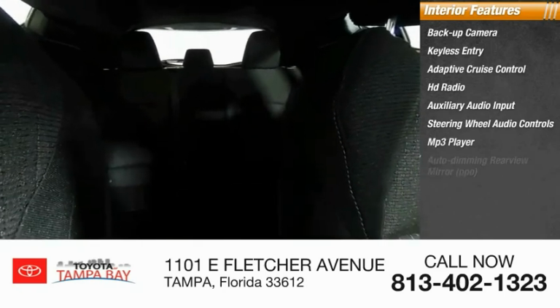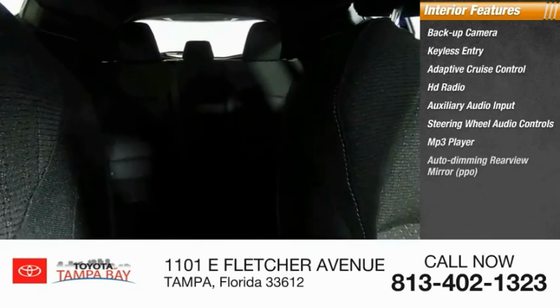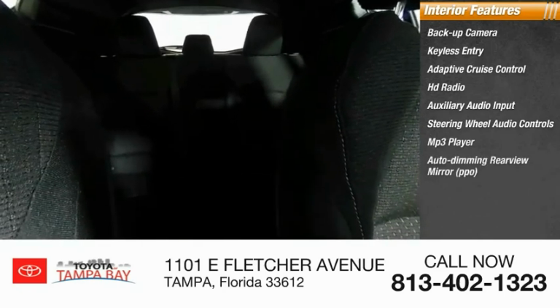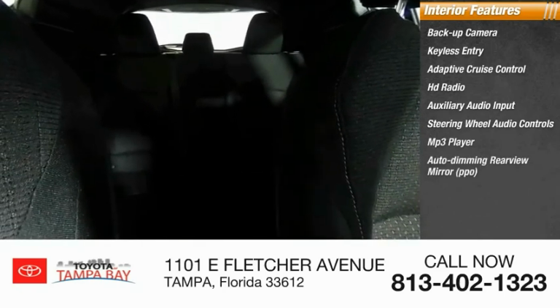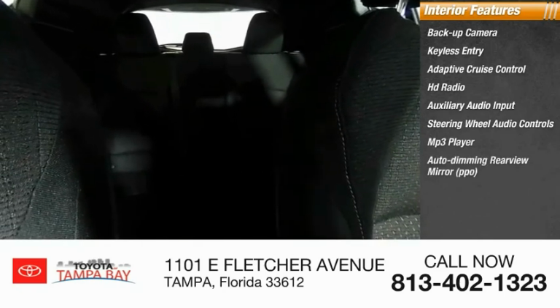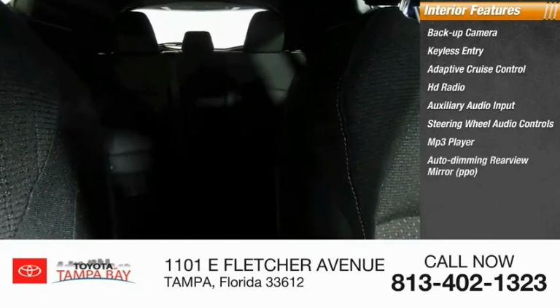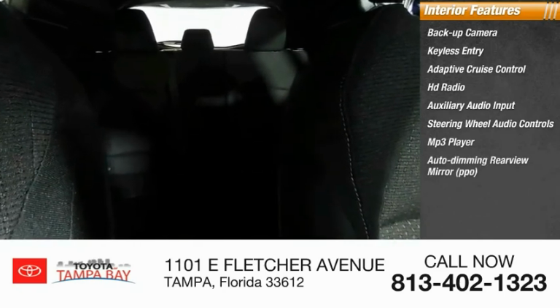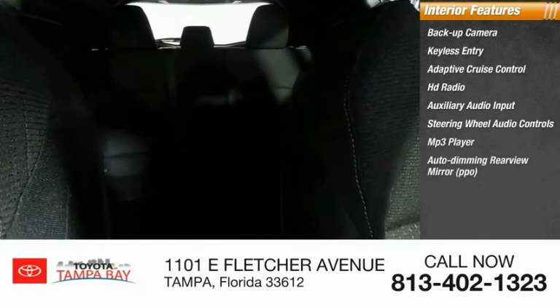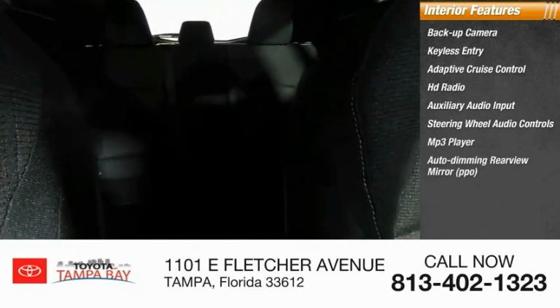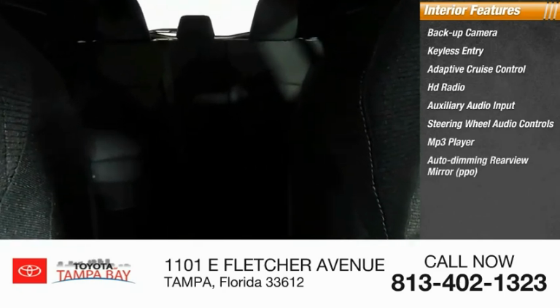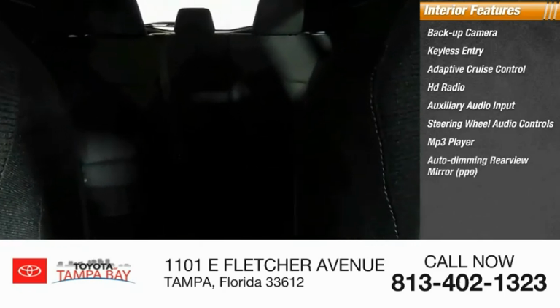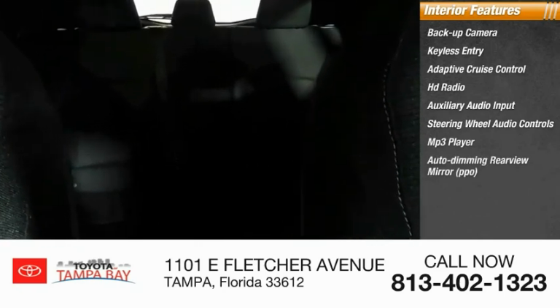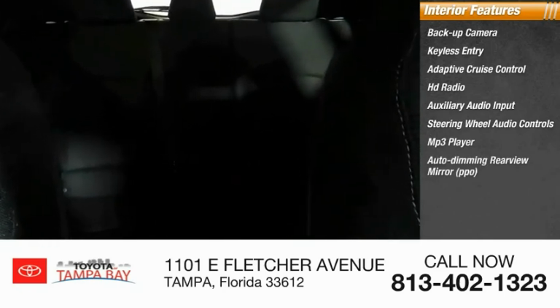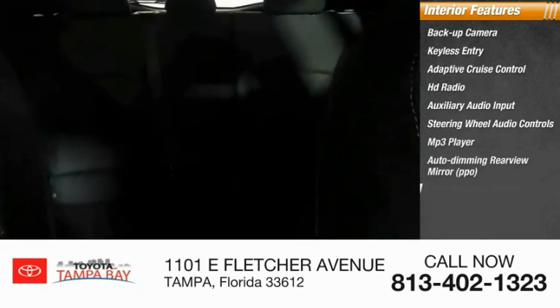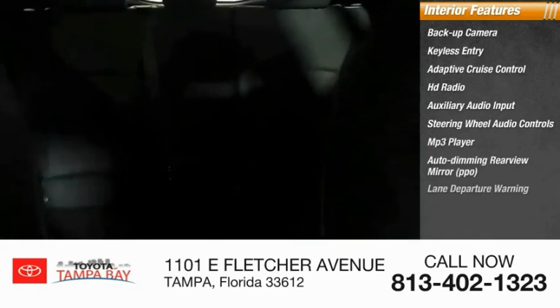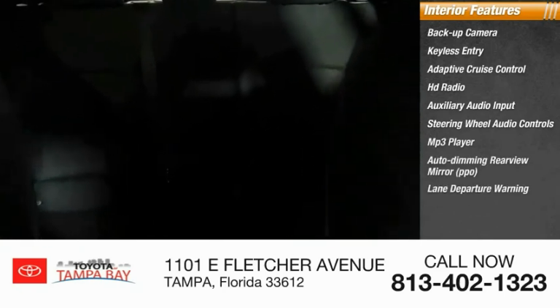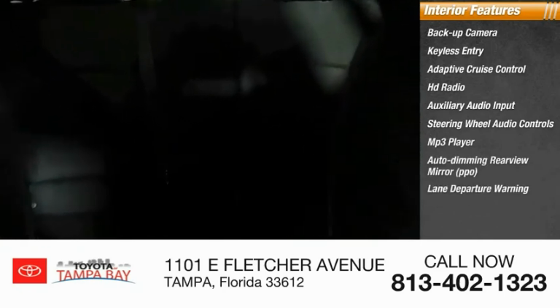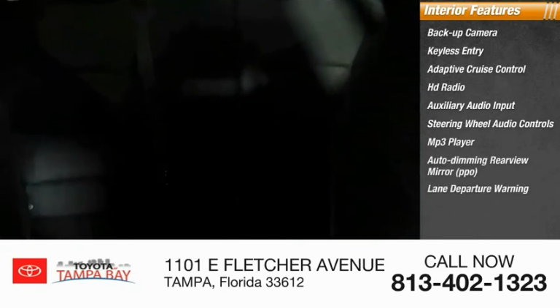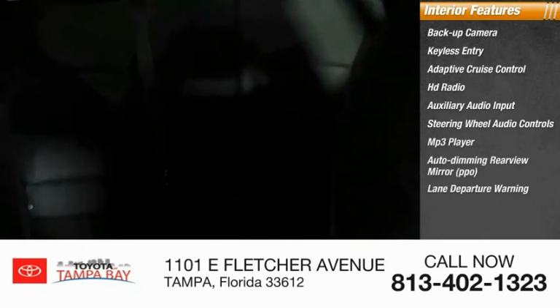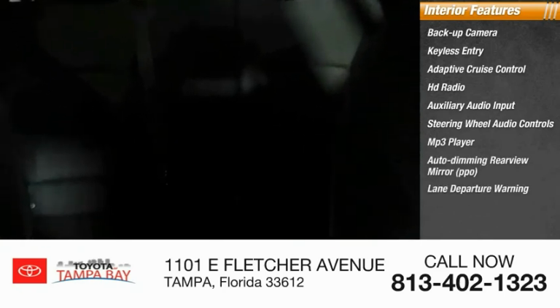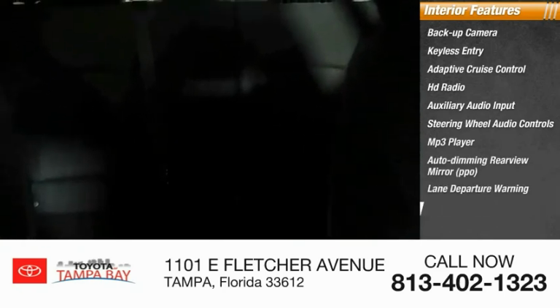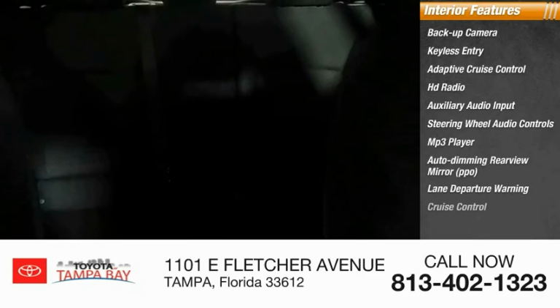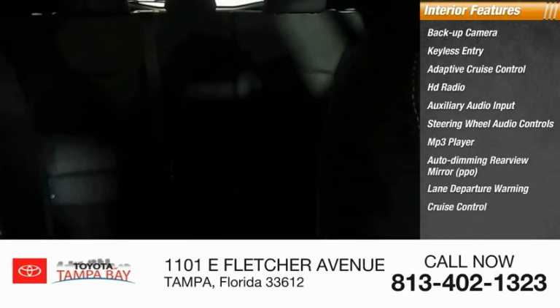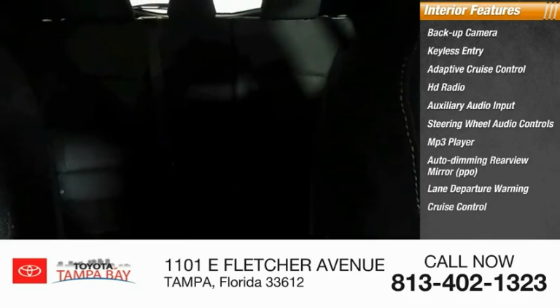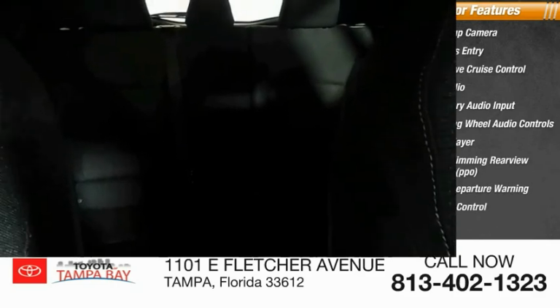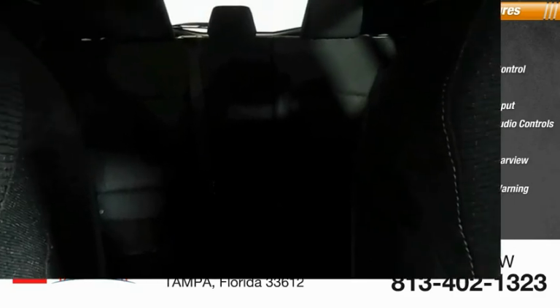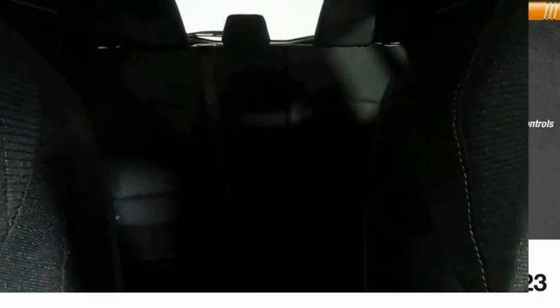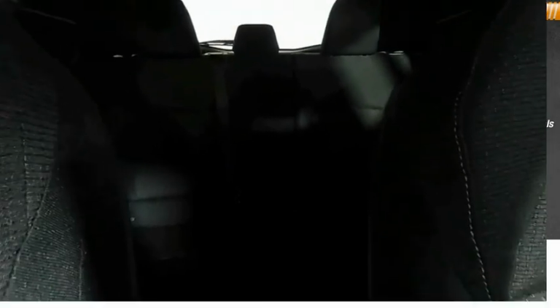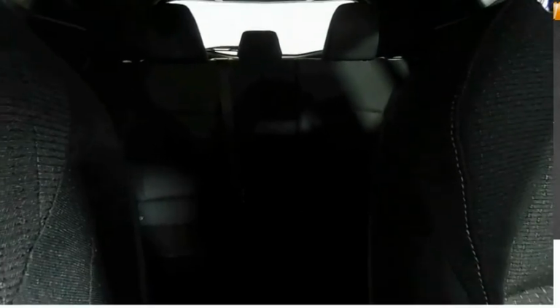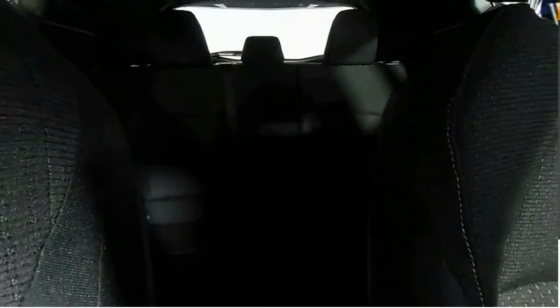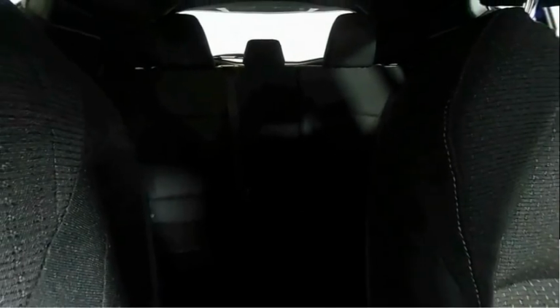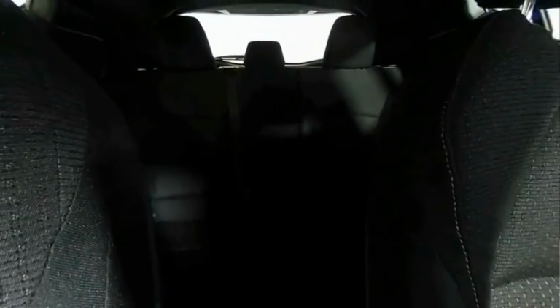Auto dimming rear view mirror, PPO, lane departure warning, and cruise control. Come take a test drive today.